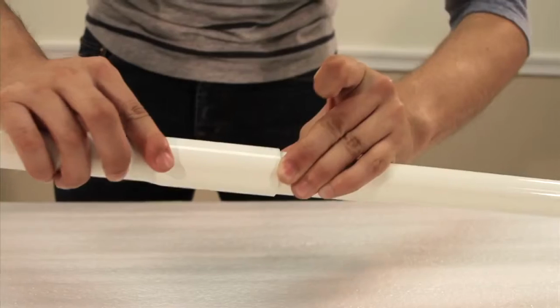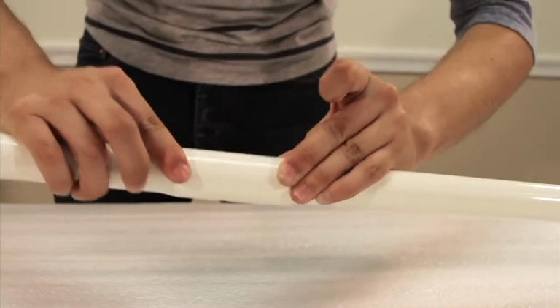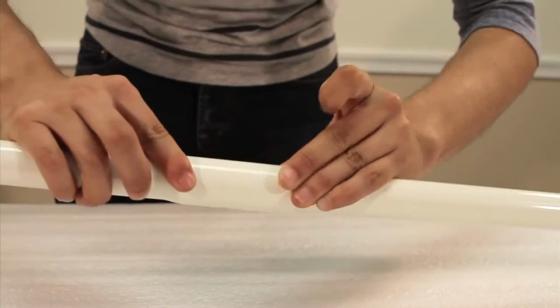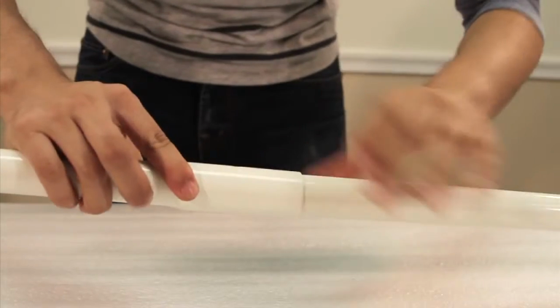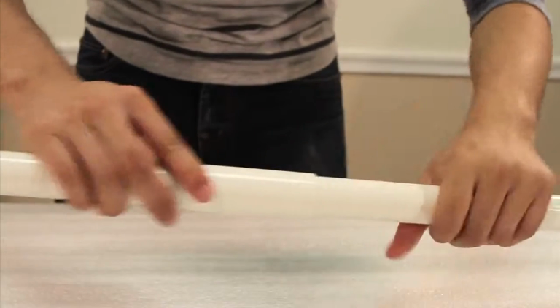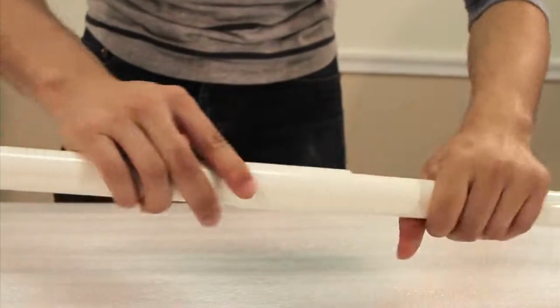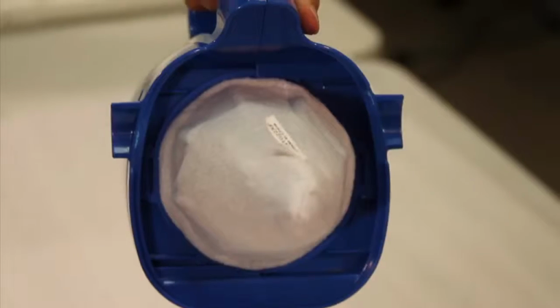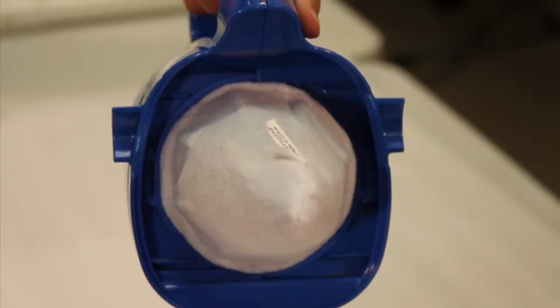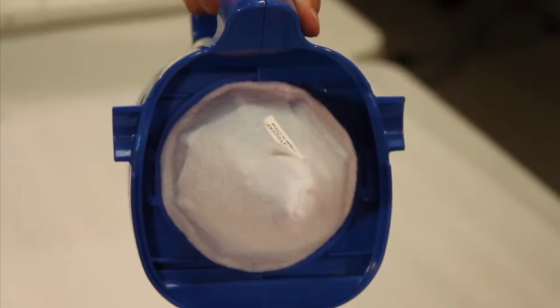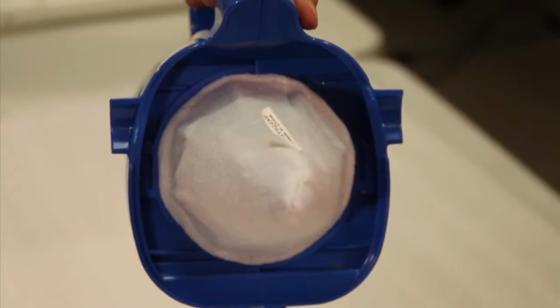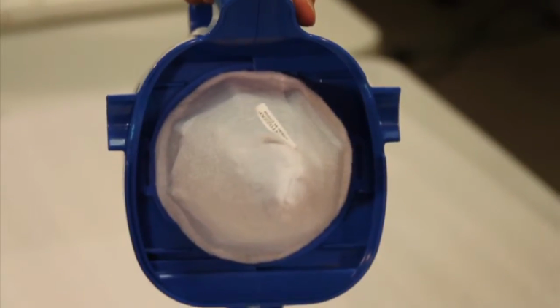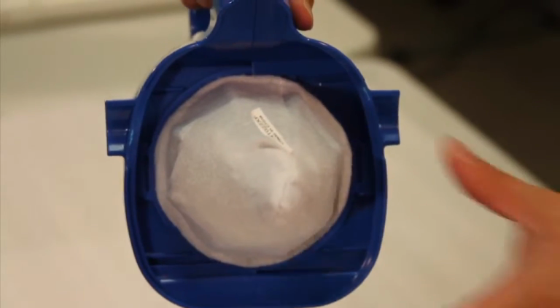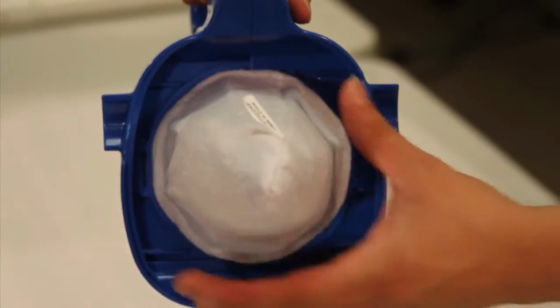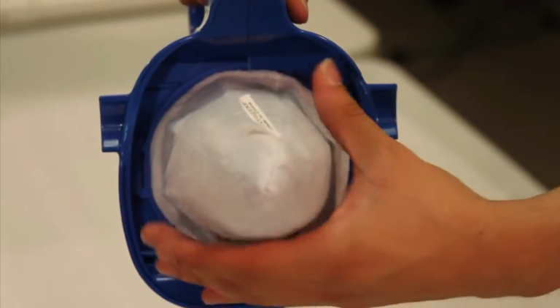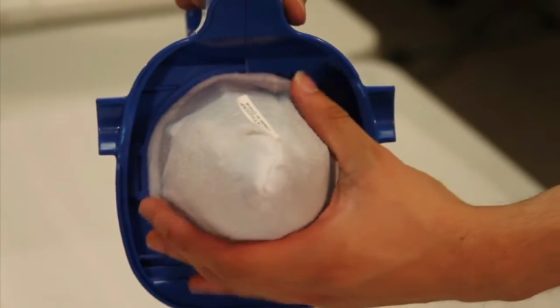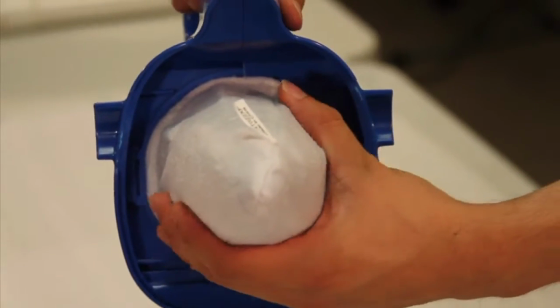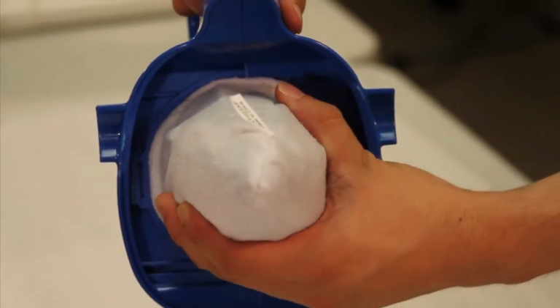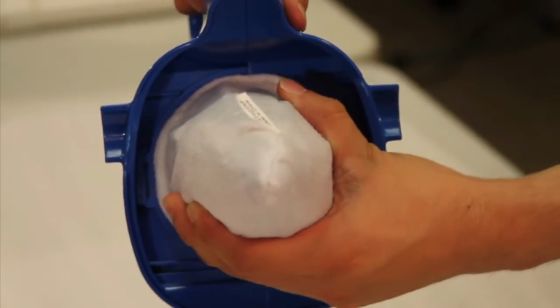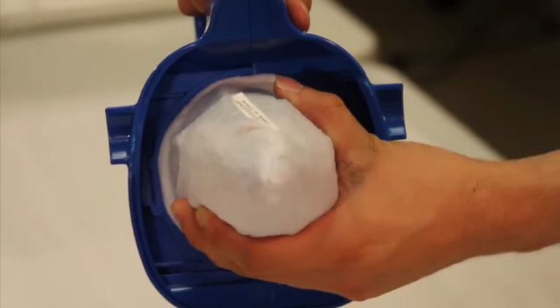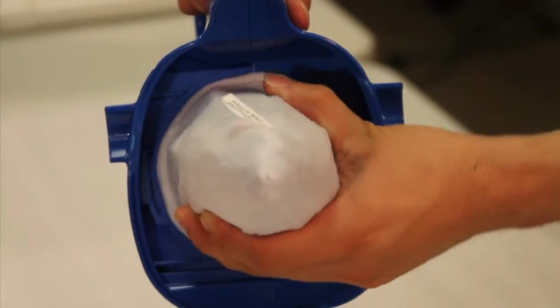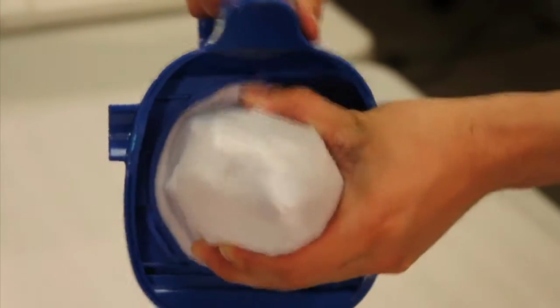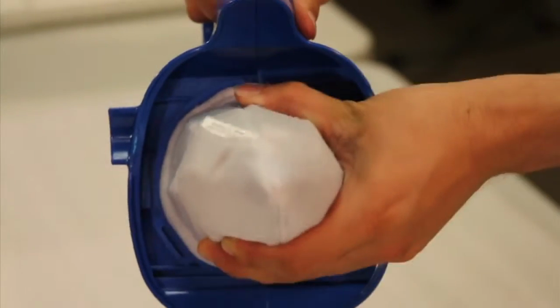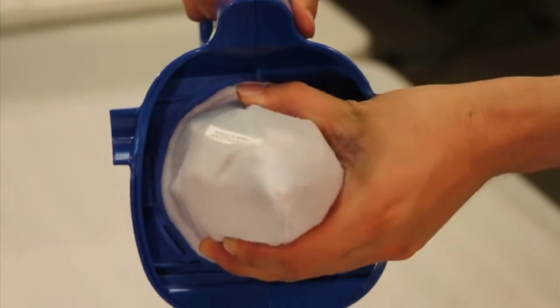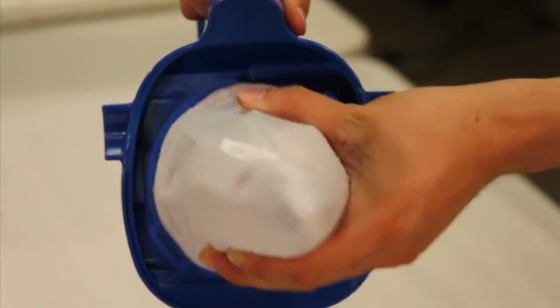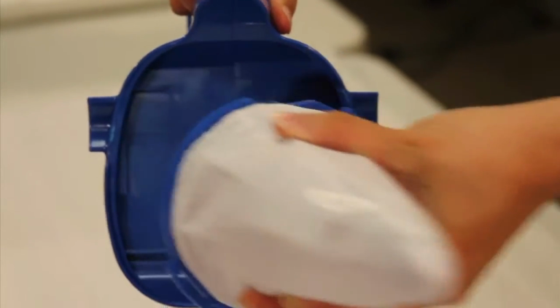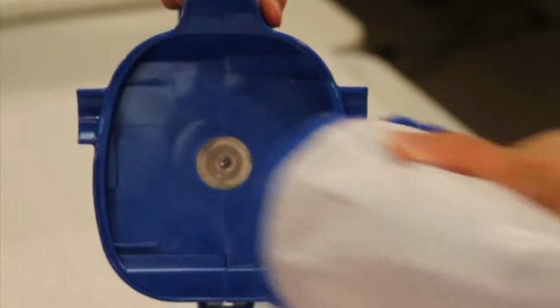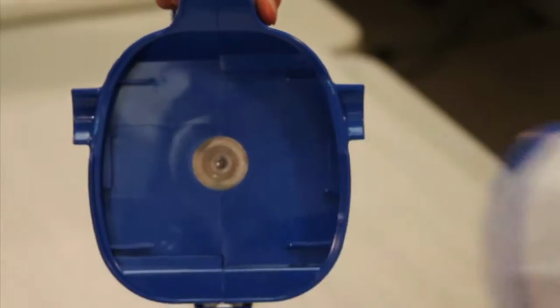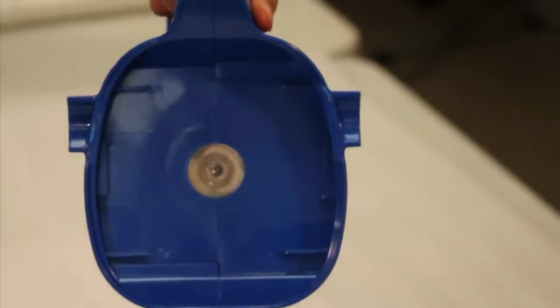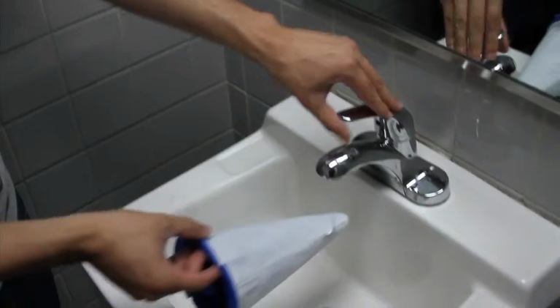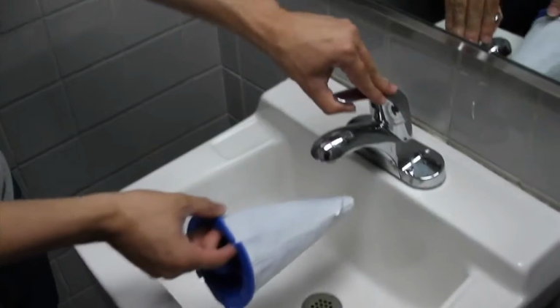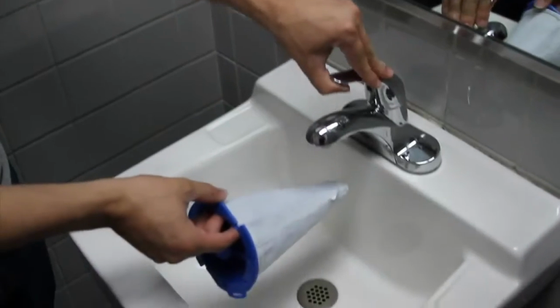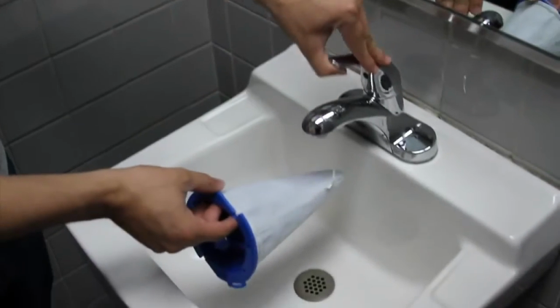When the filter is dirty, unscrew it from the motor box and rinse it in a sink or with a garden hose.